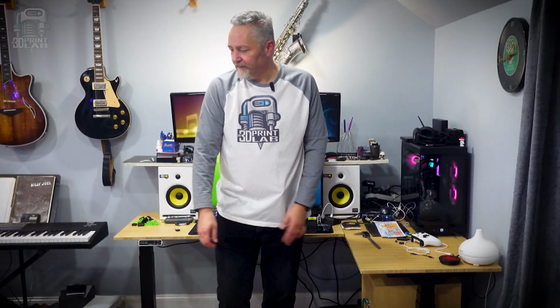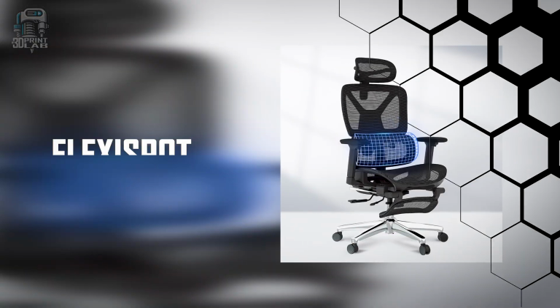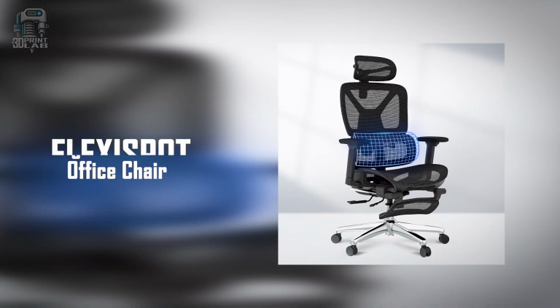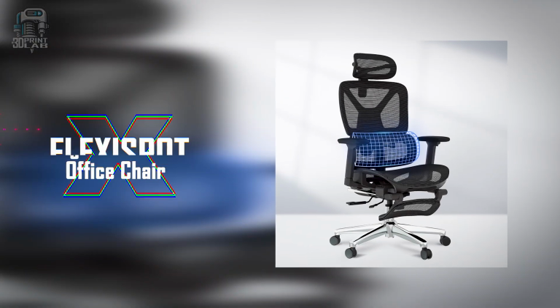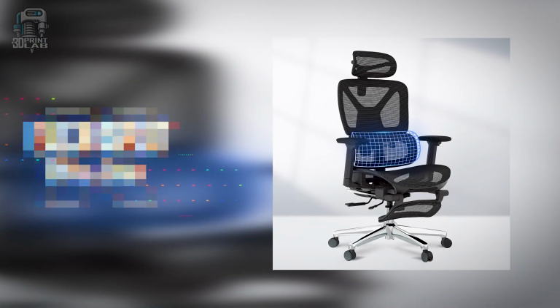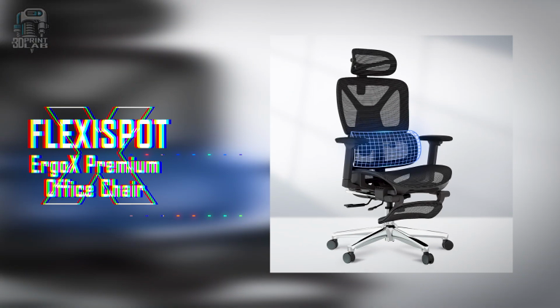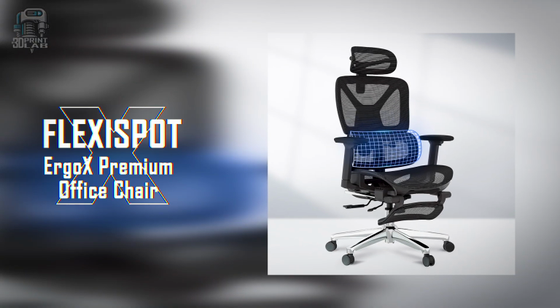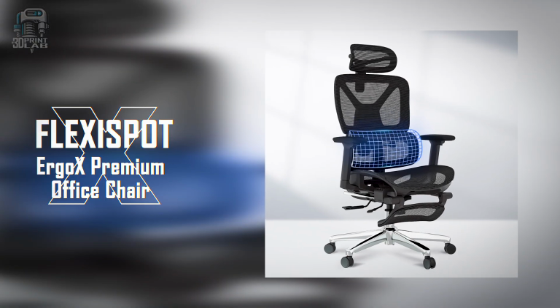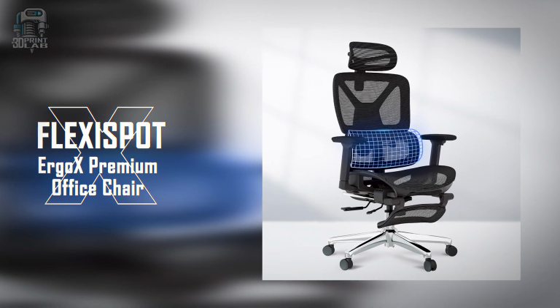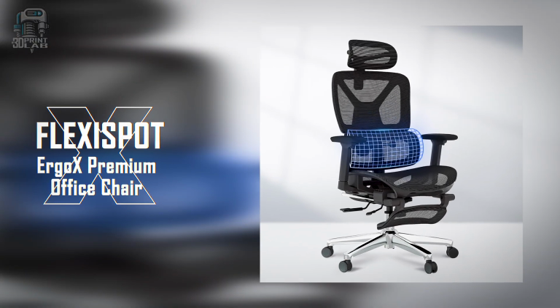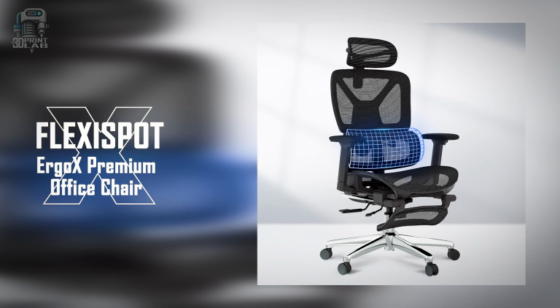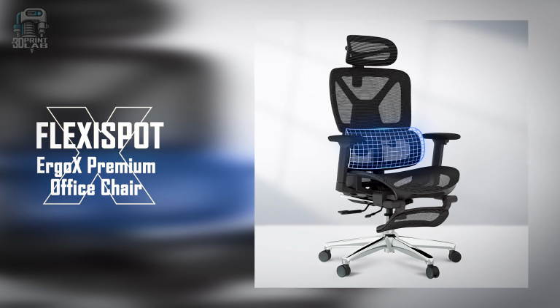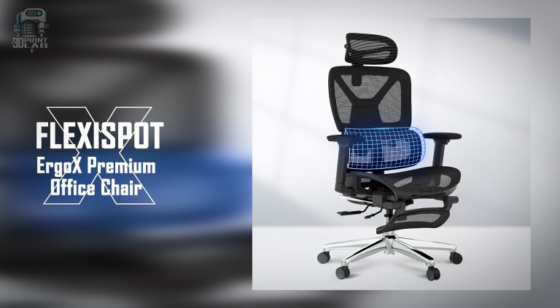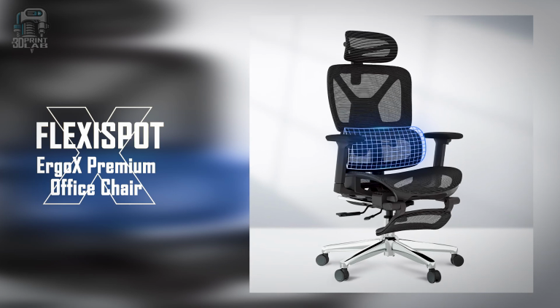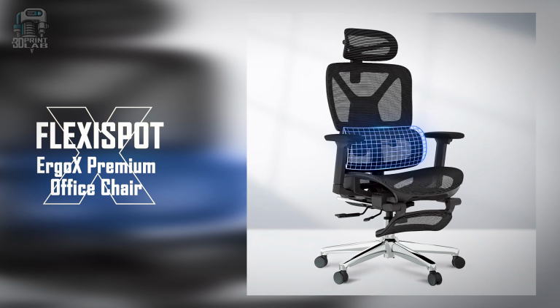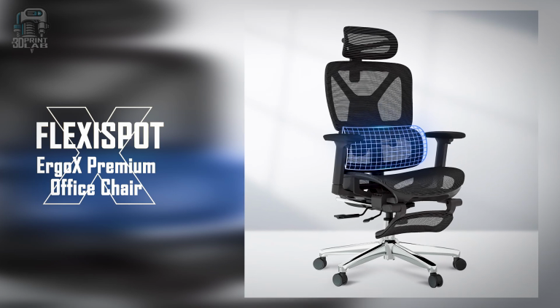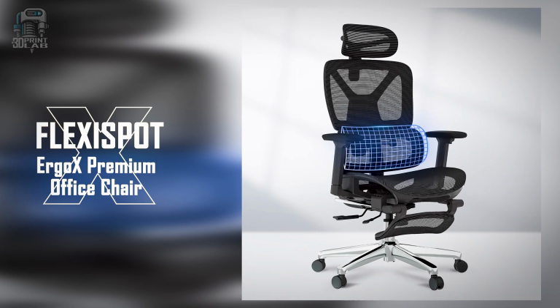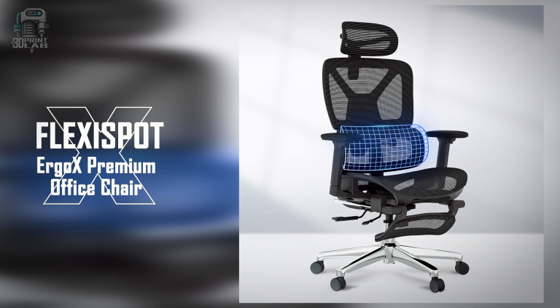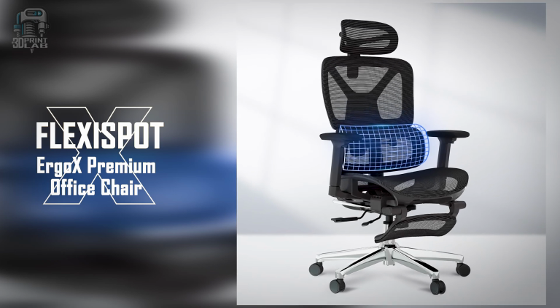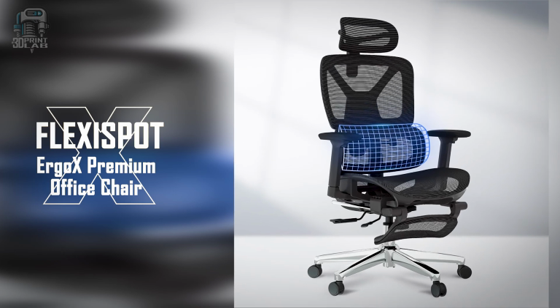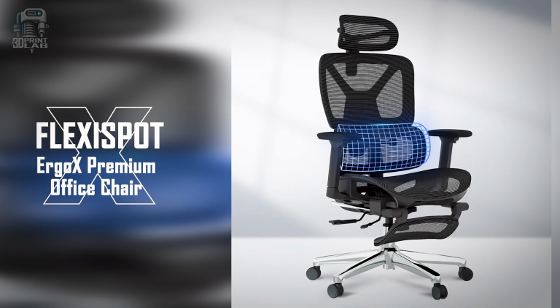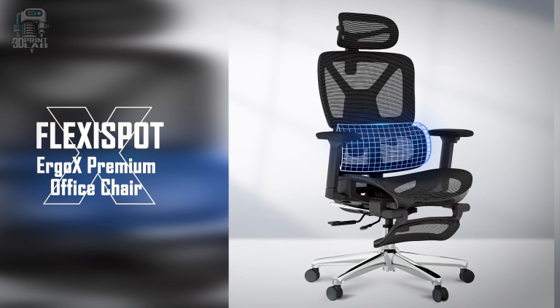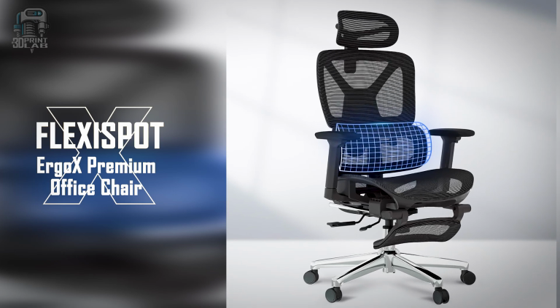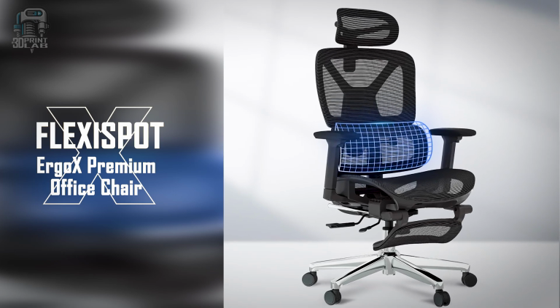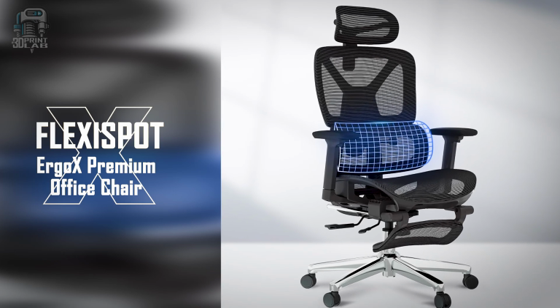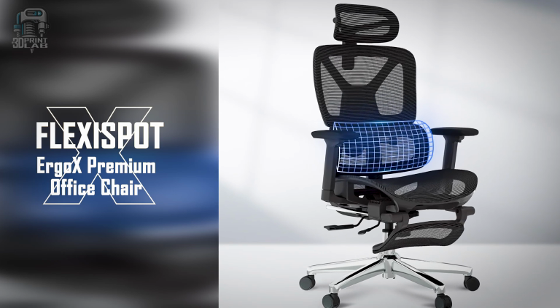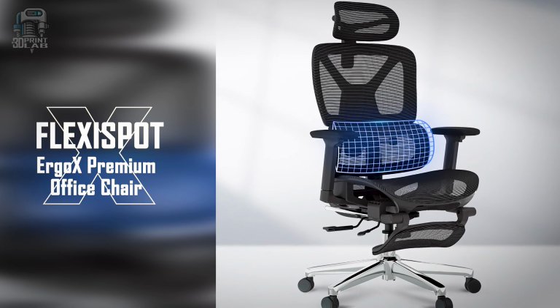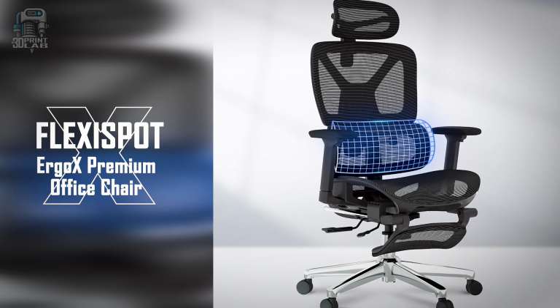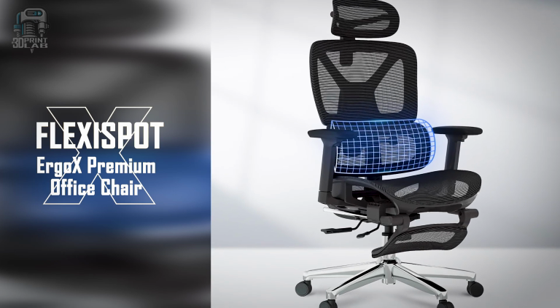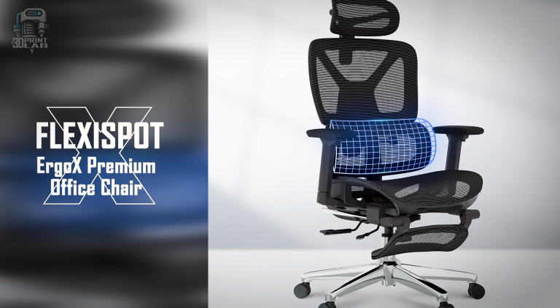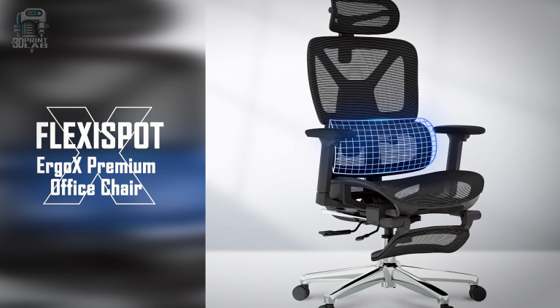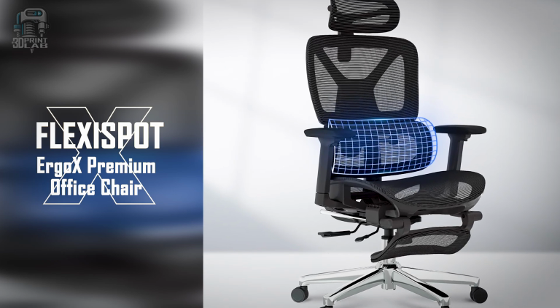This video is sponsored by the new FlexiSpot ErgoX premium office chair. Links are in the description.